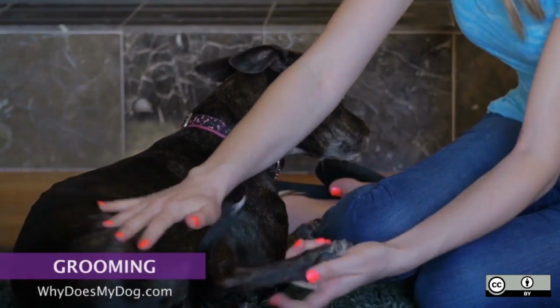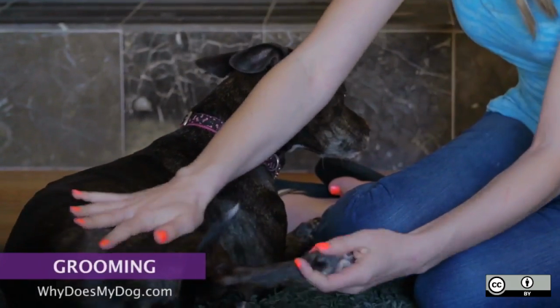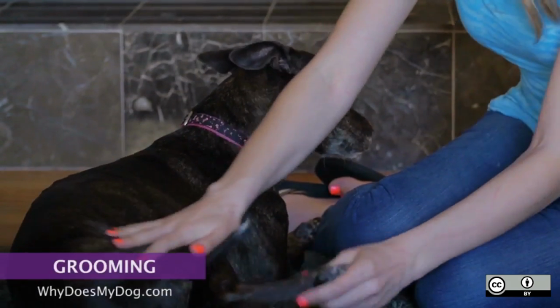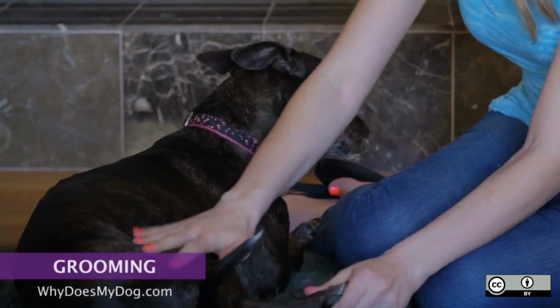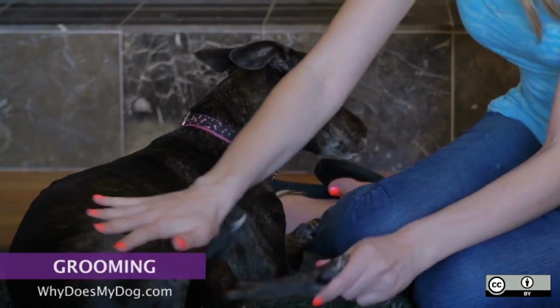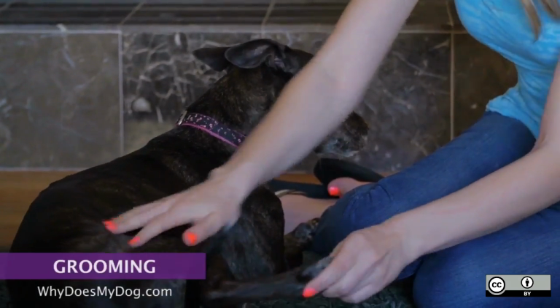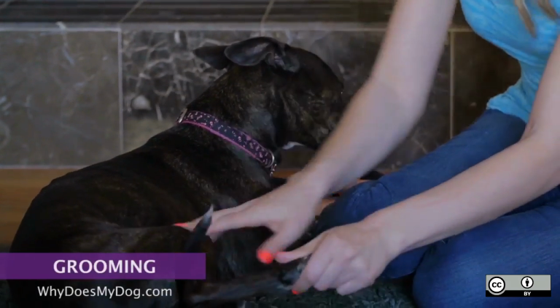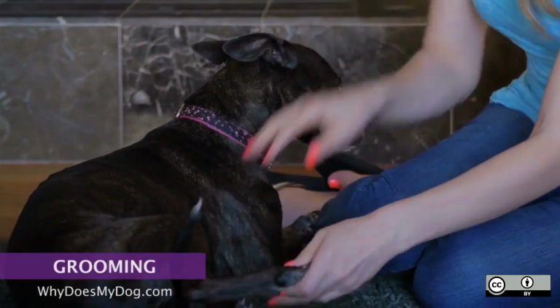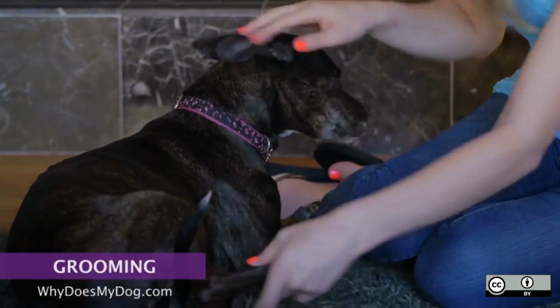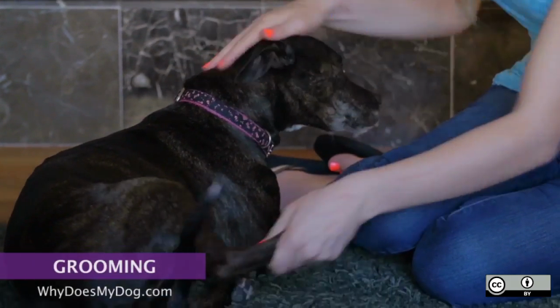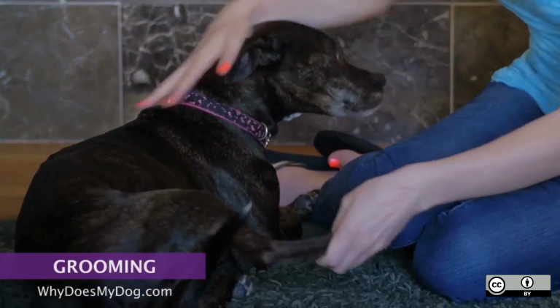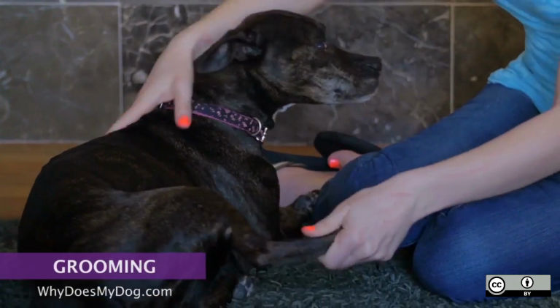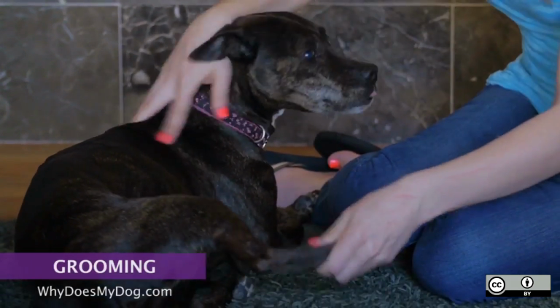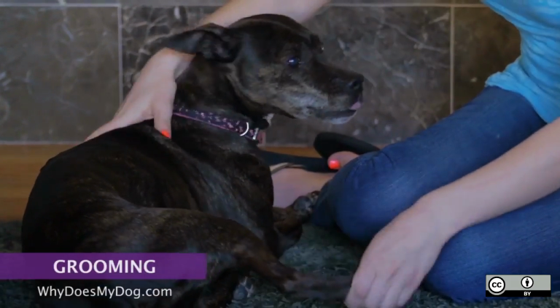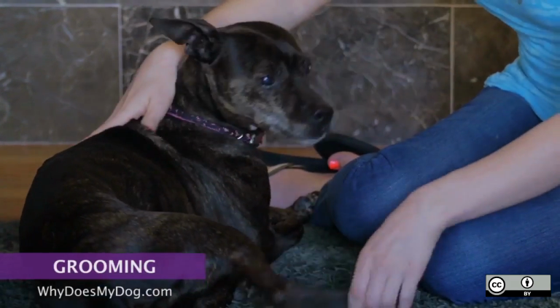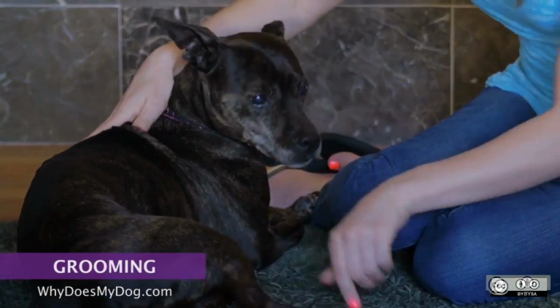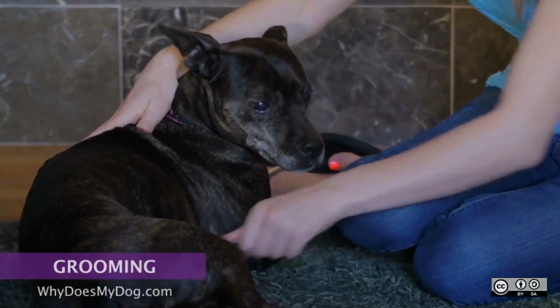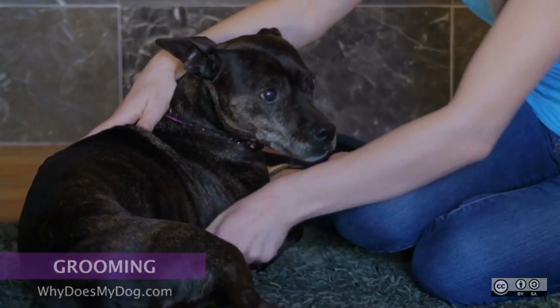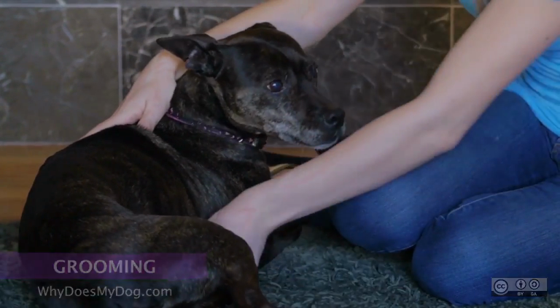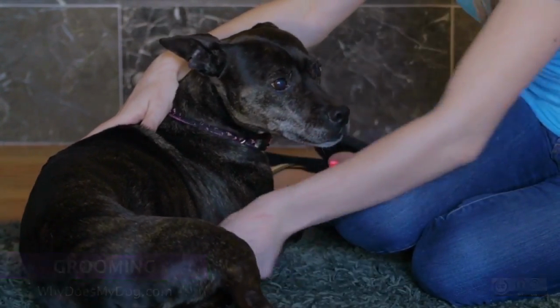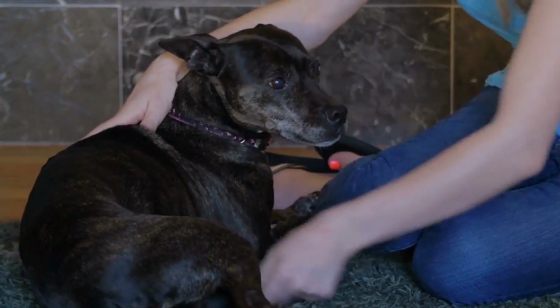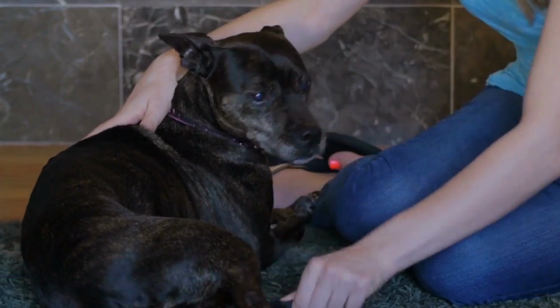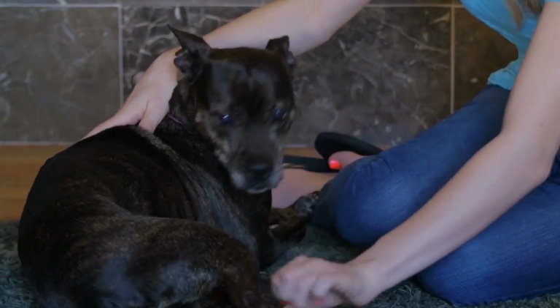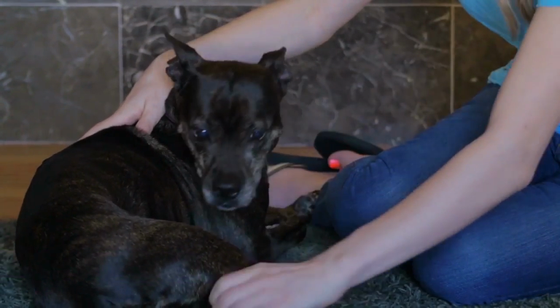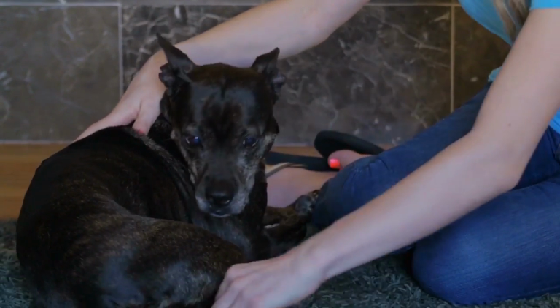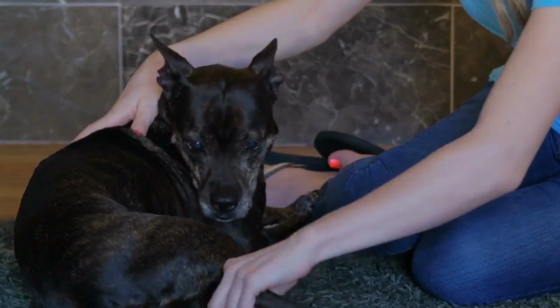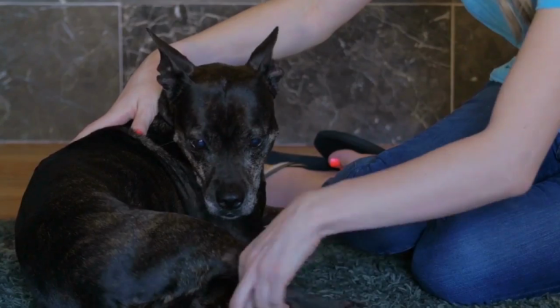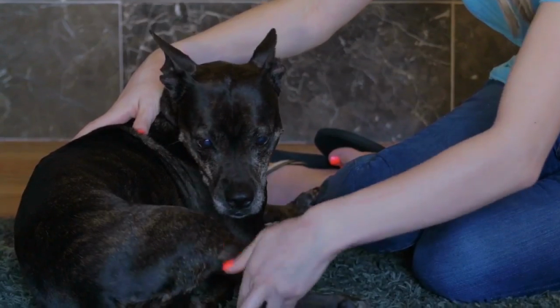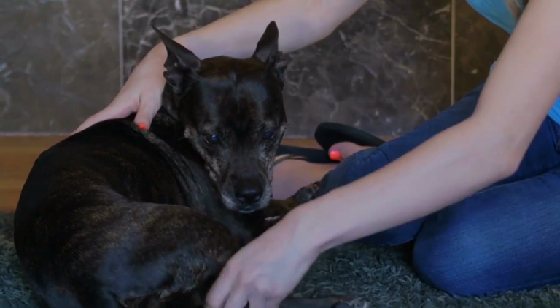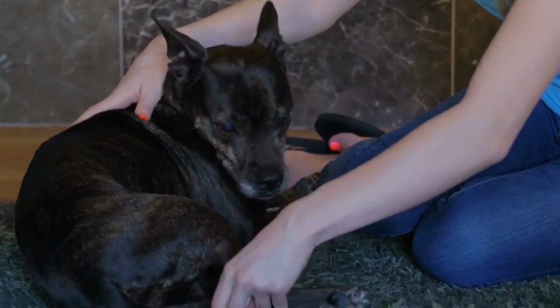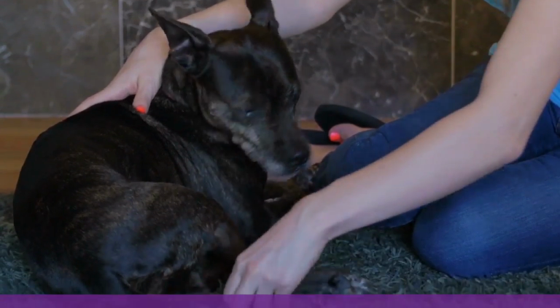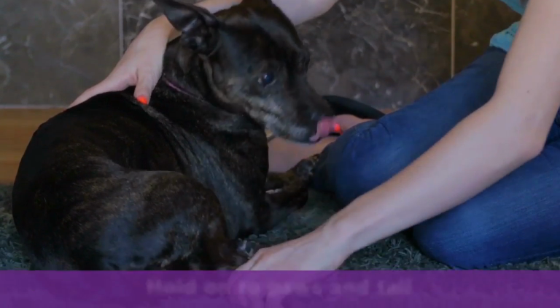Even if you do not have a foo-foo dog, you need to train your dog and puppy to be okay with being groomed.